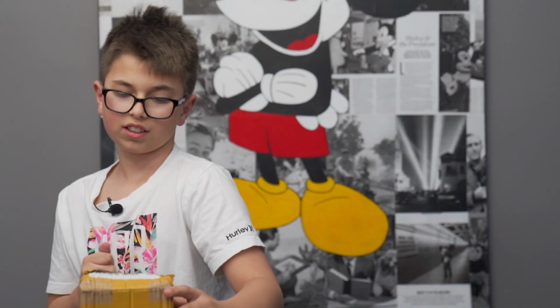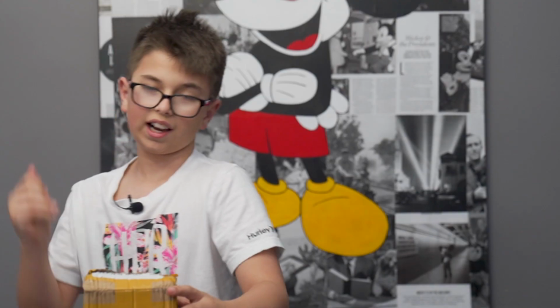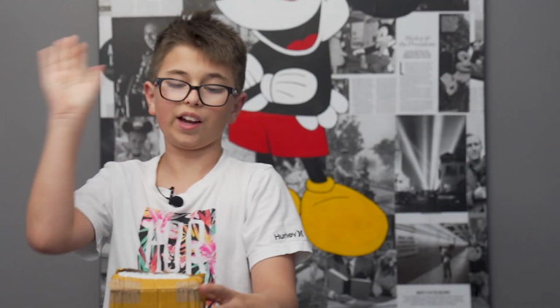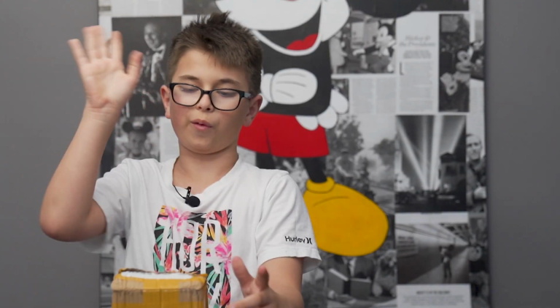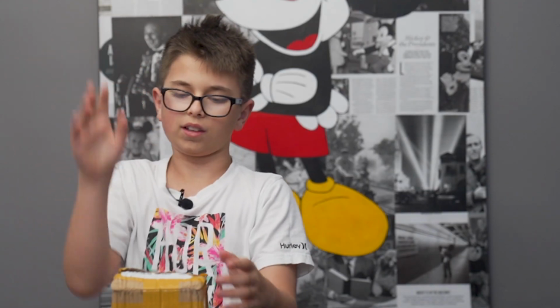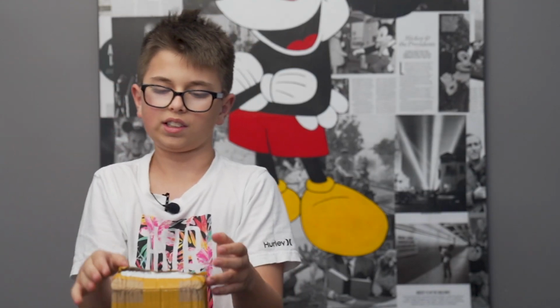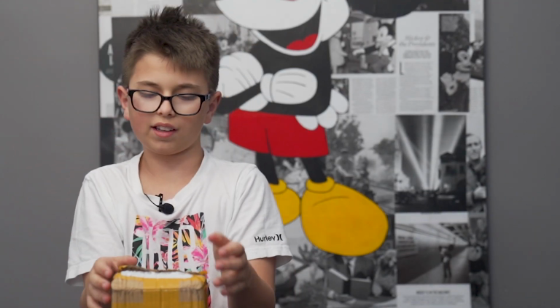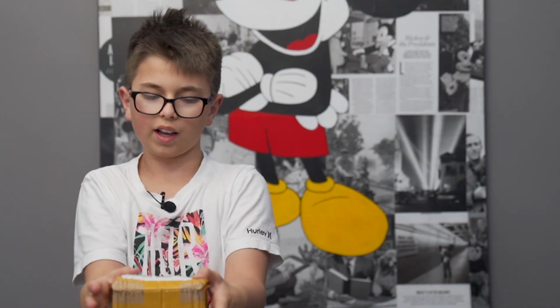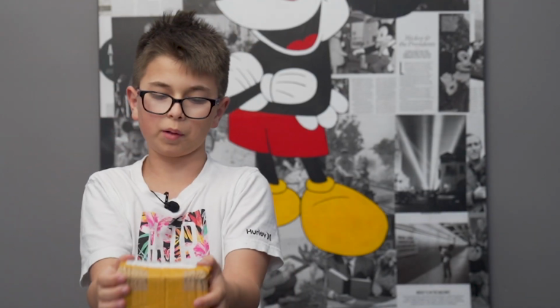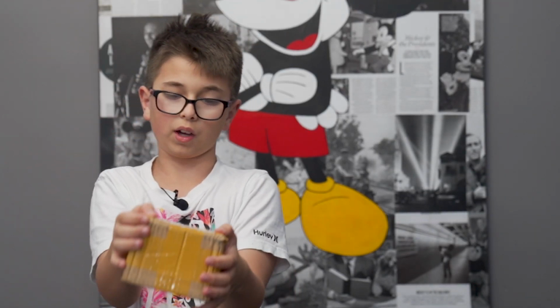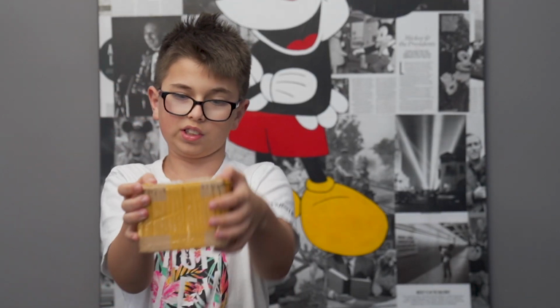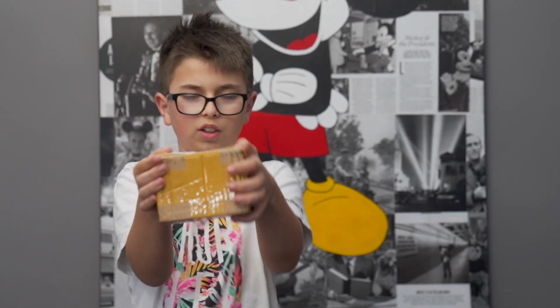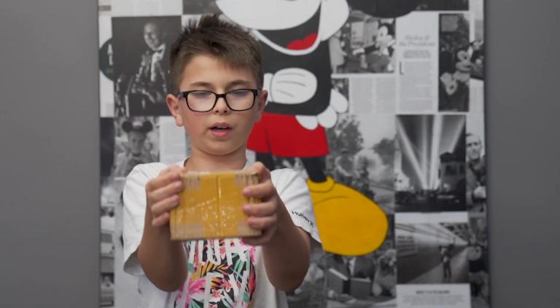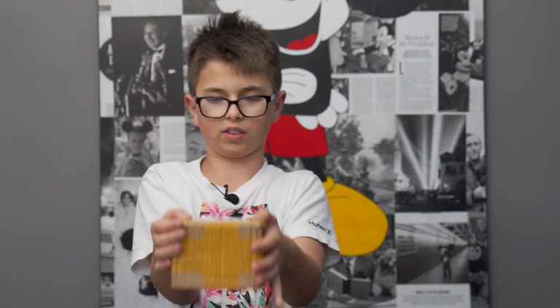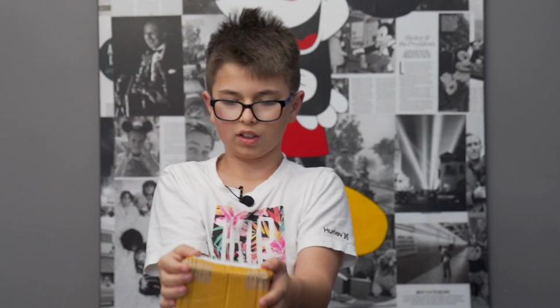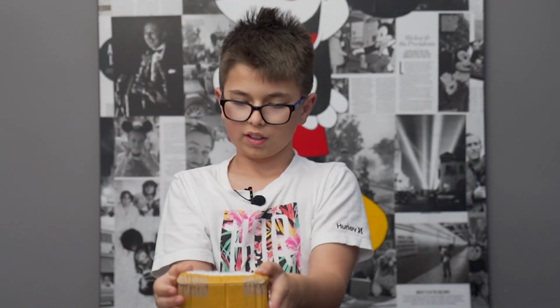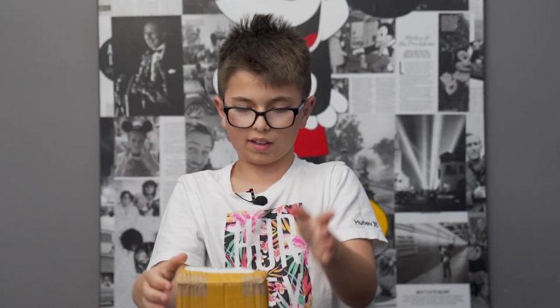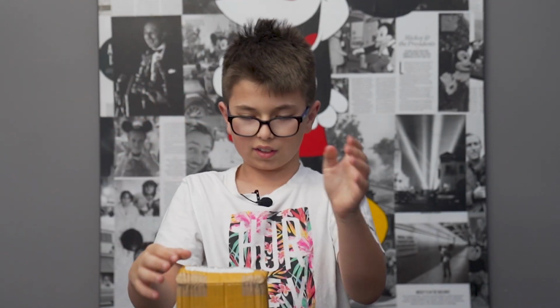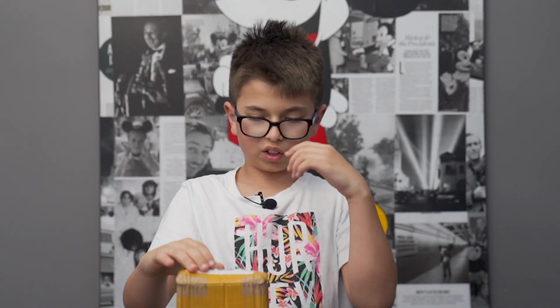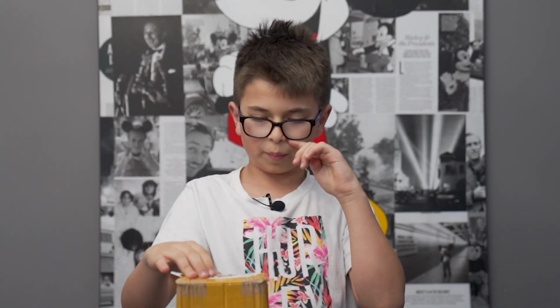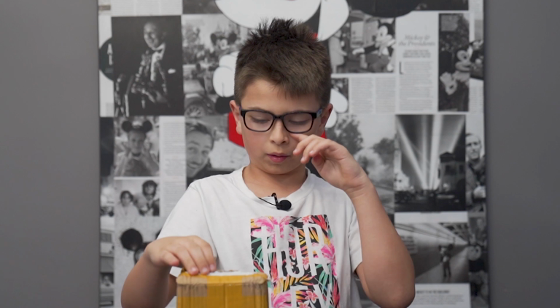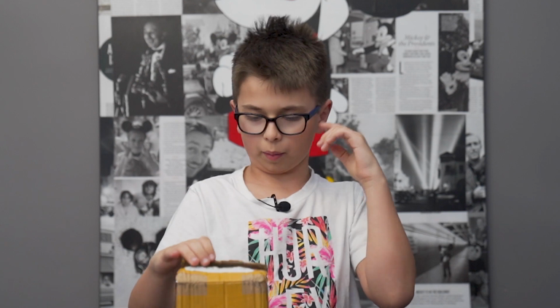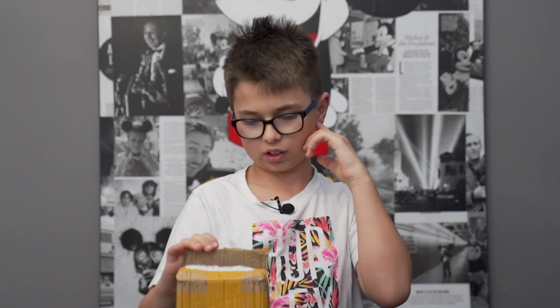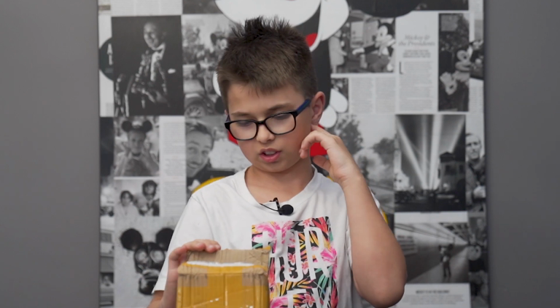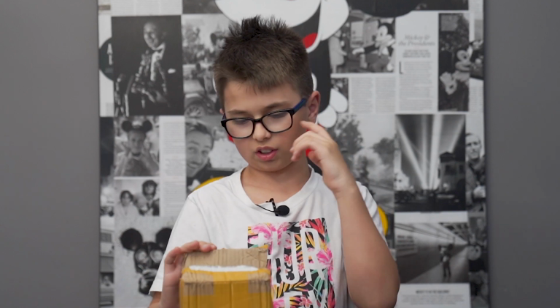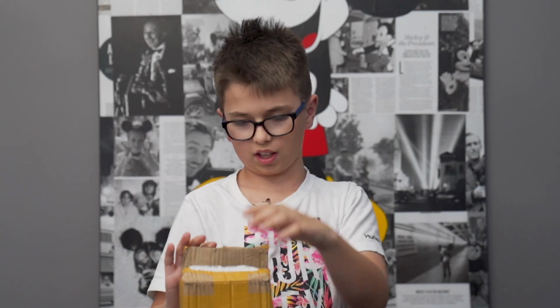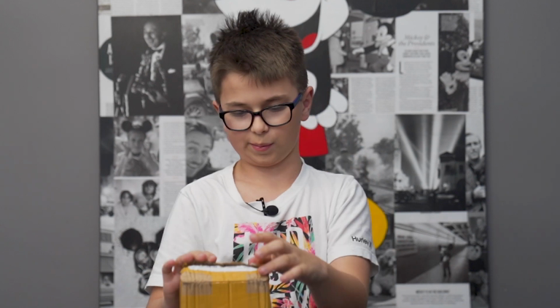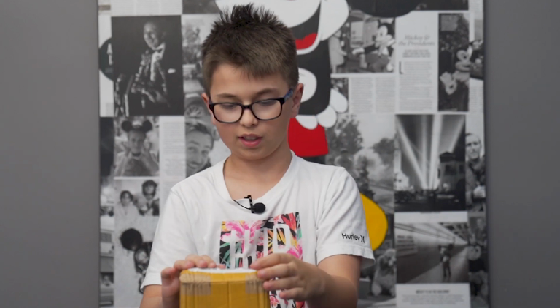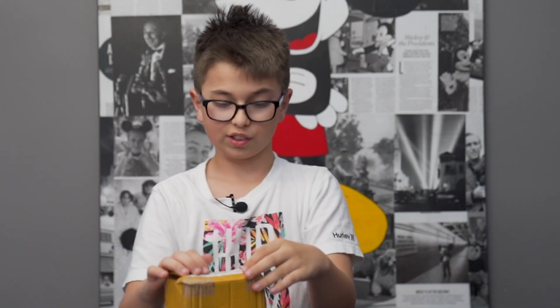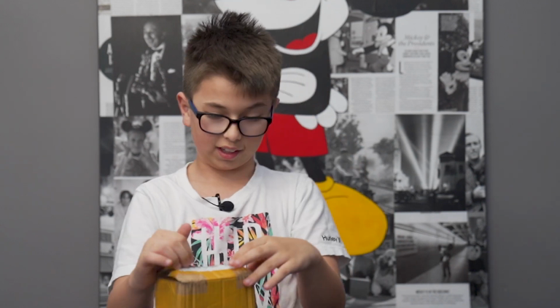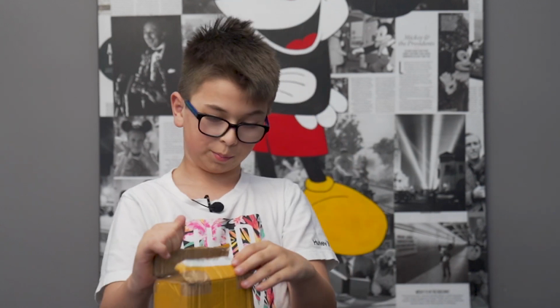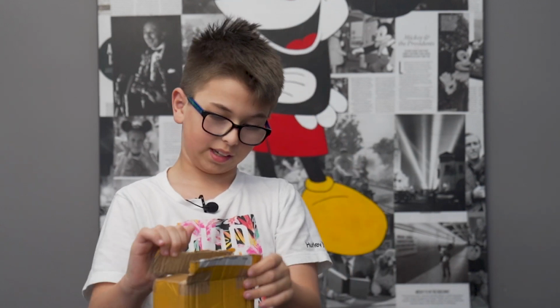Hi everyone. Today I'm unboxing a new puzzle. This is the first time I've unboxed something on camera. So let's begin.